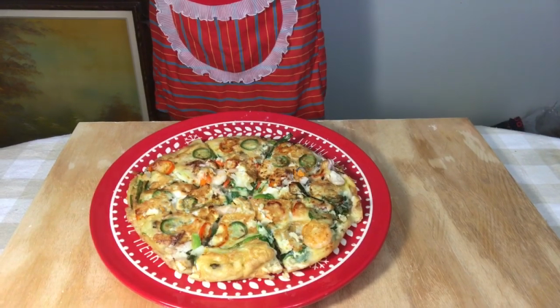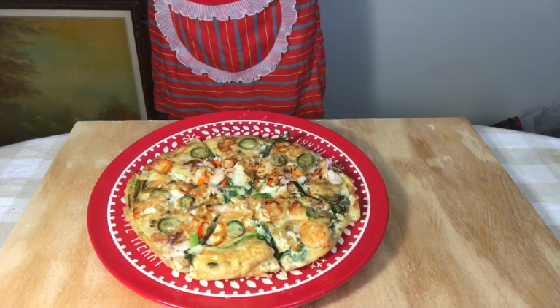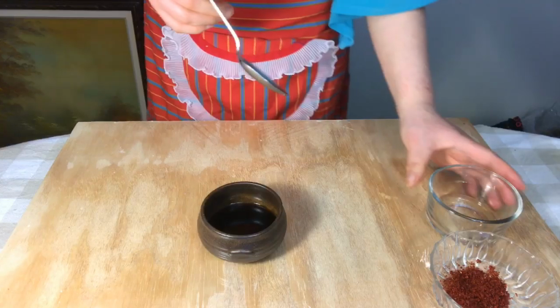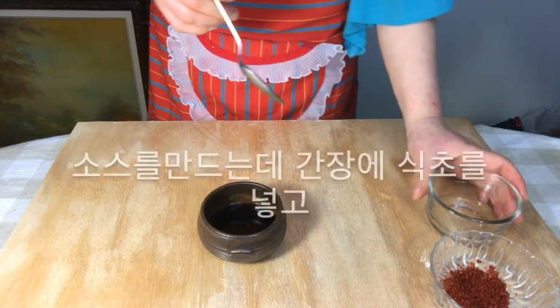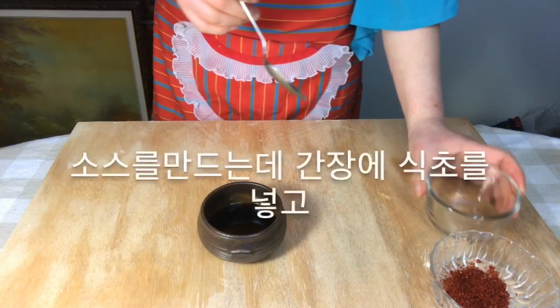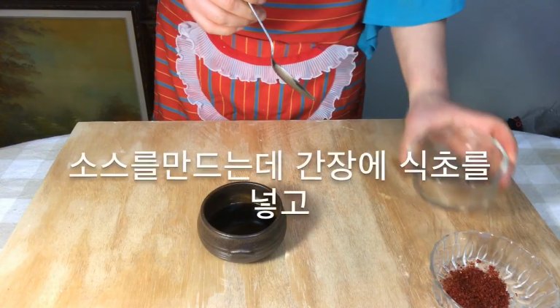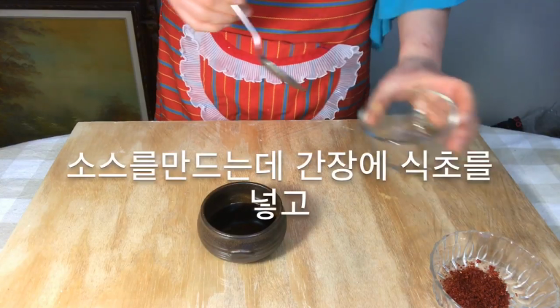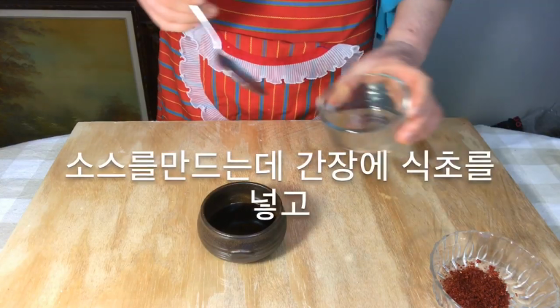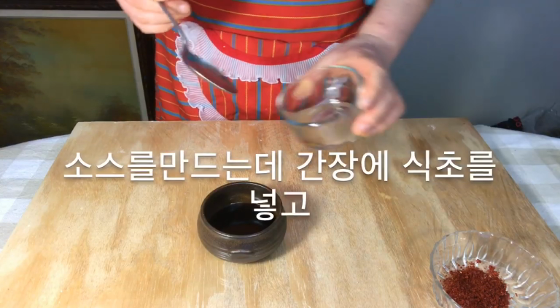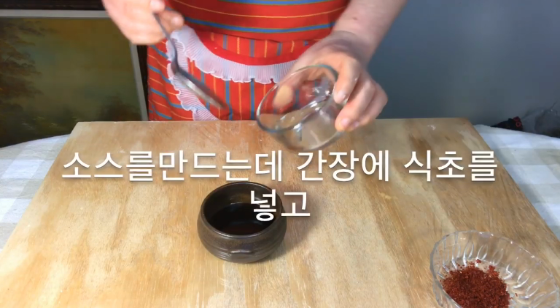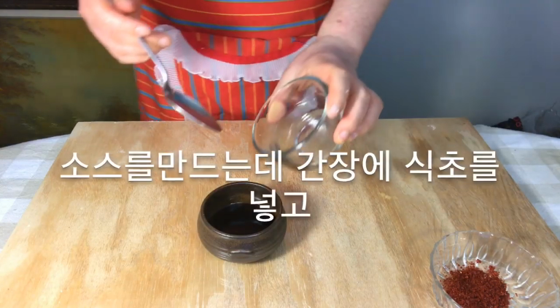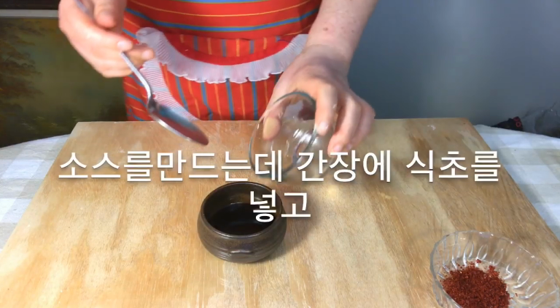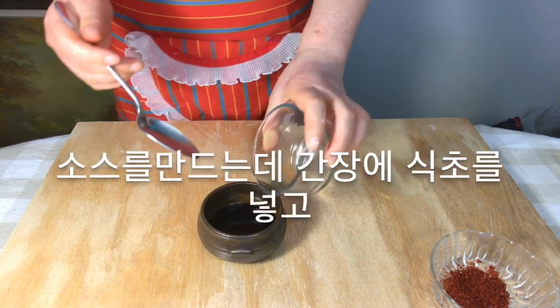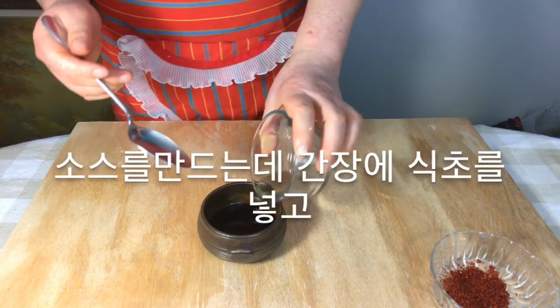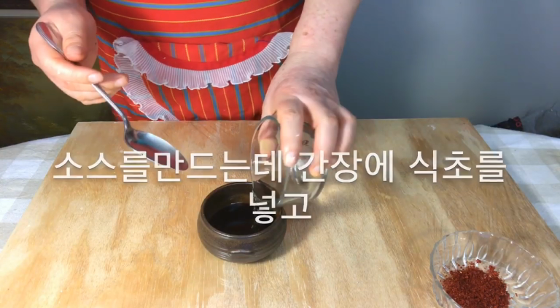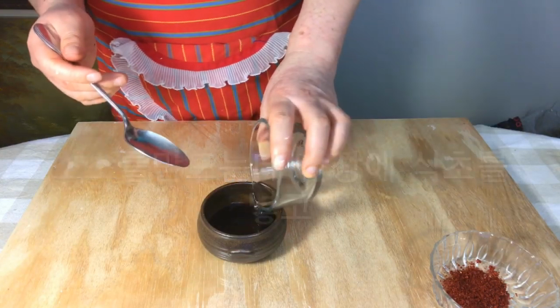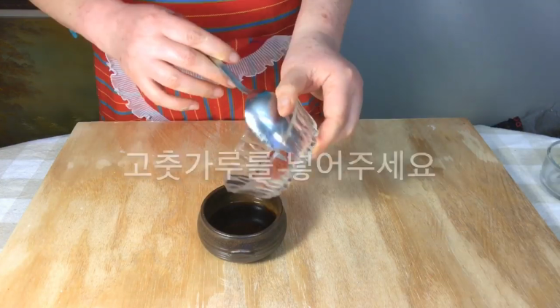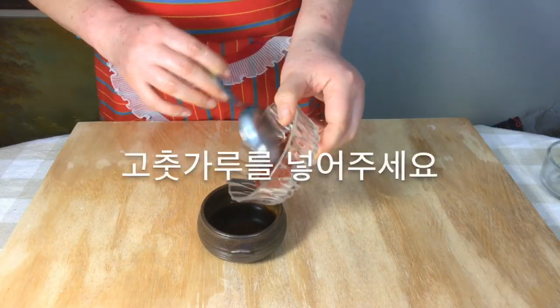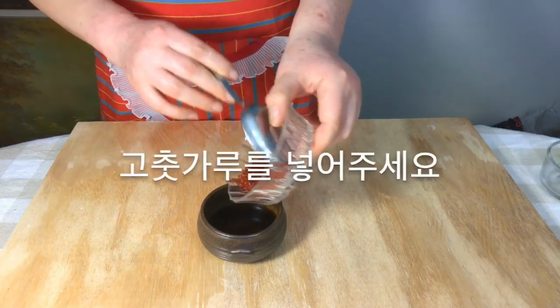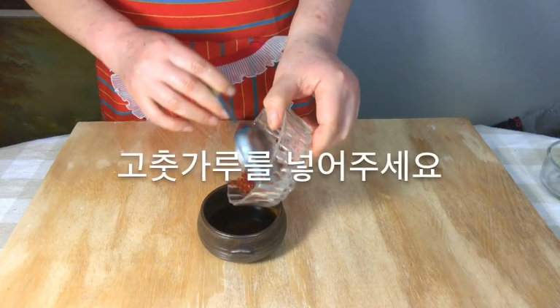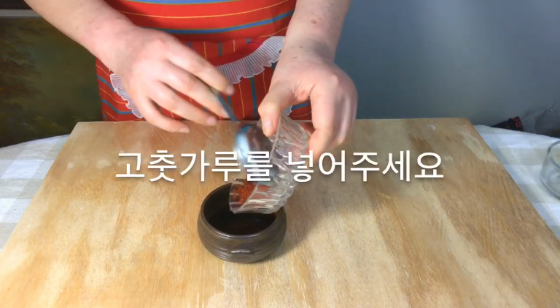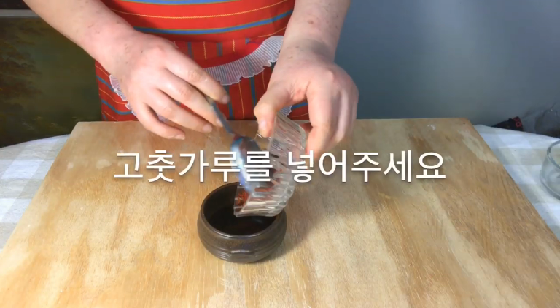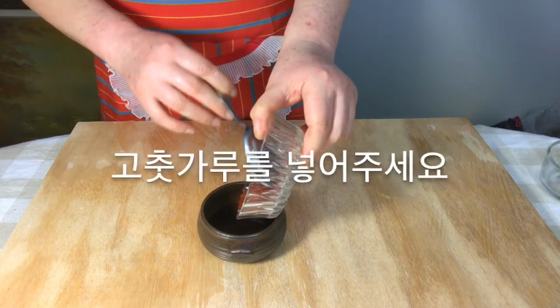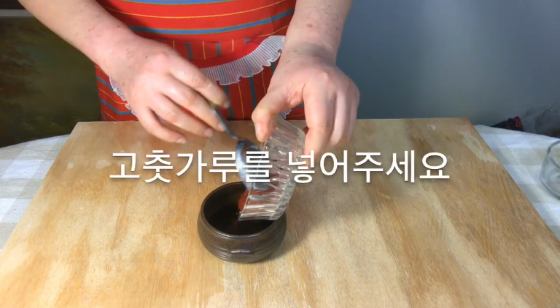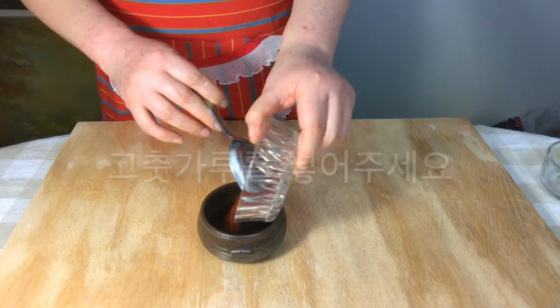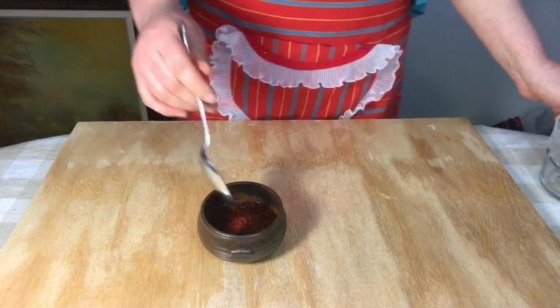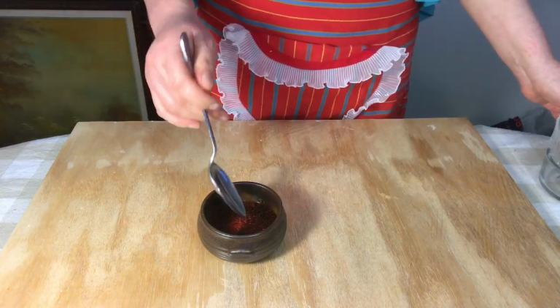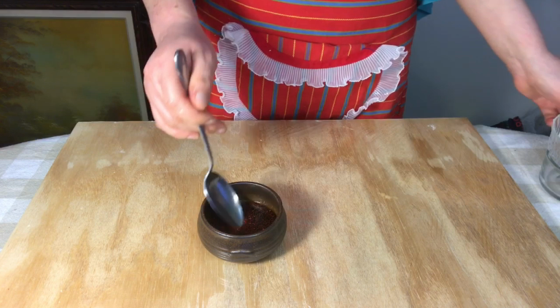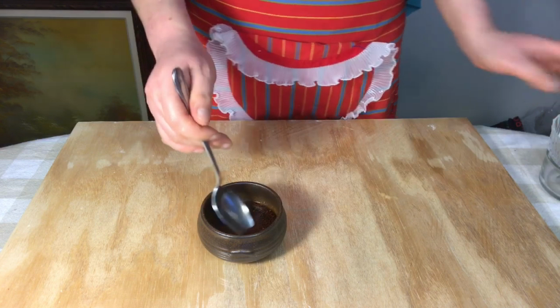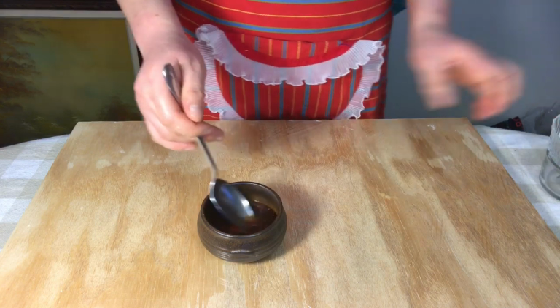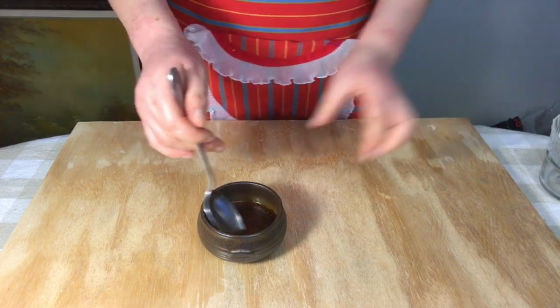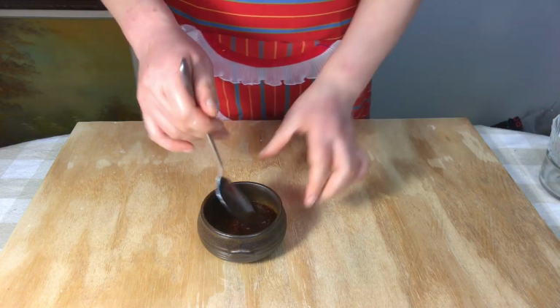Let's make the sauce. Mix soy sauce, vinegar, and pepper flakes.